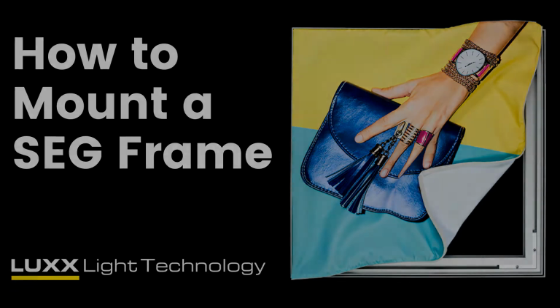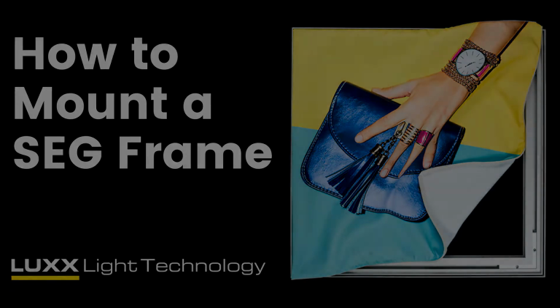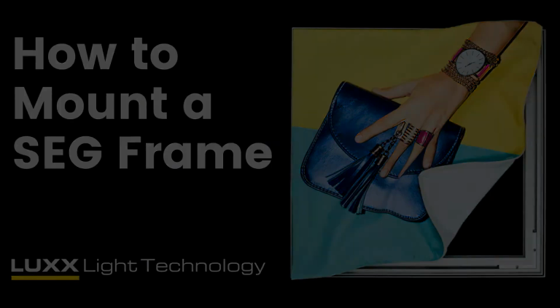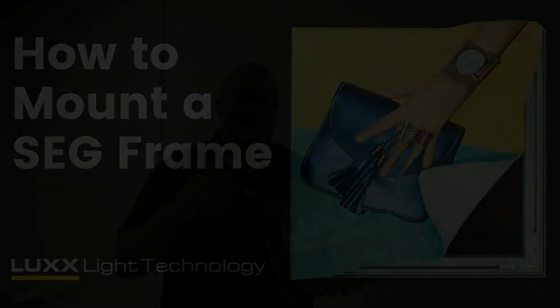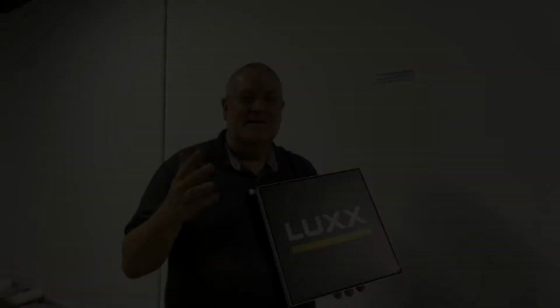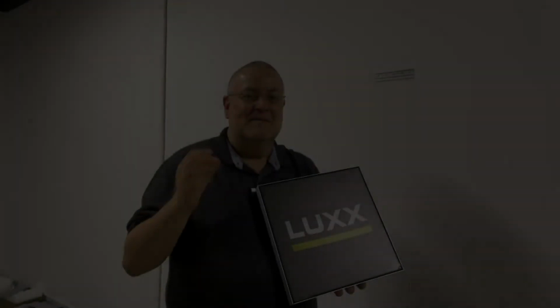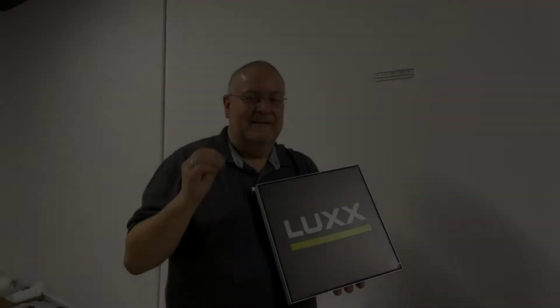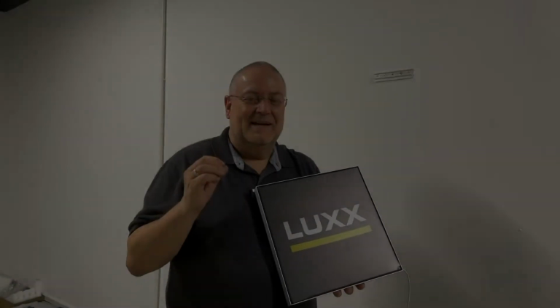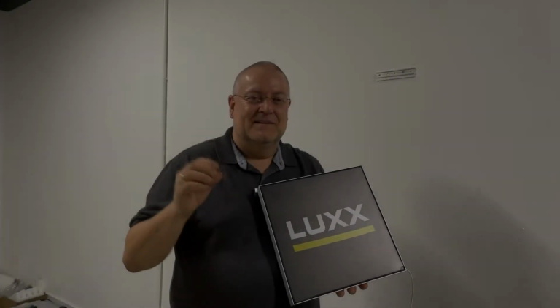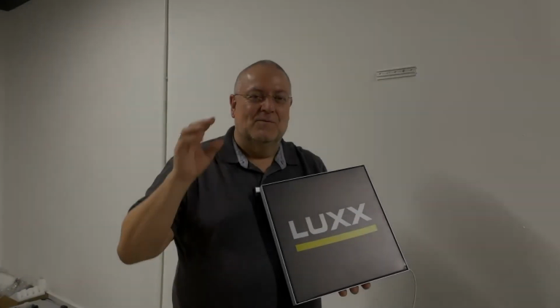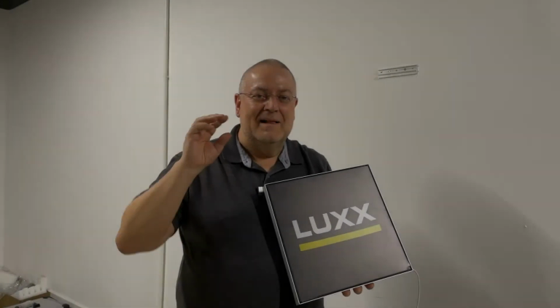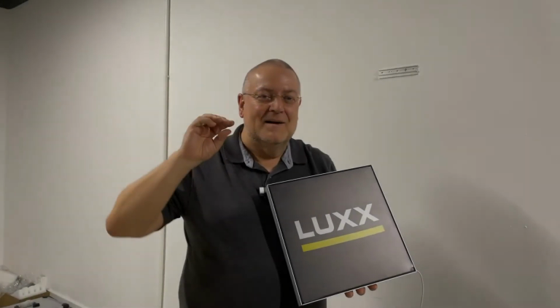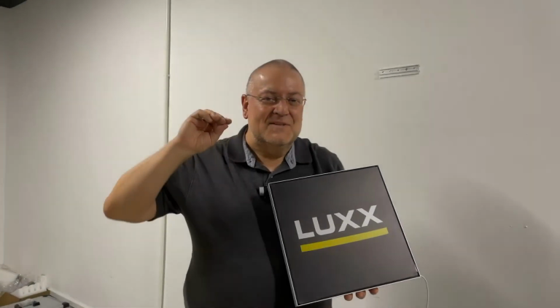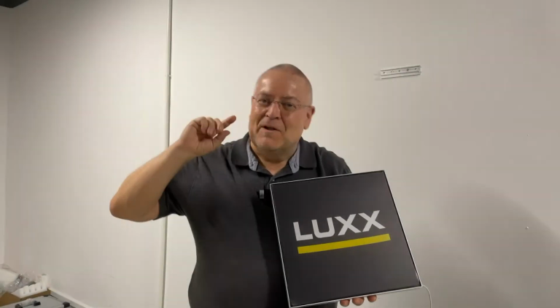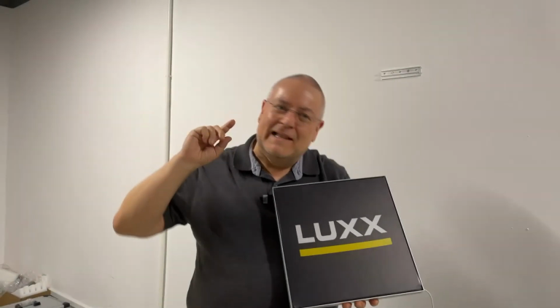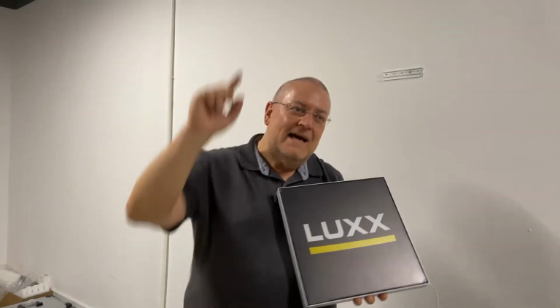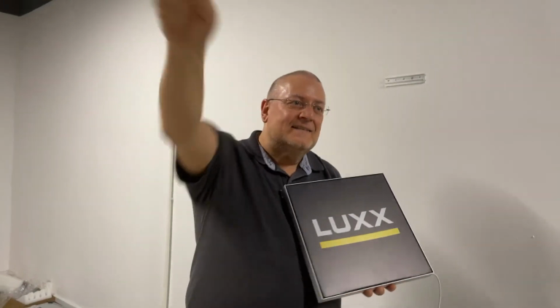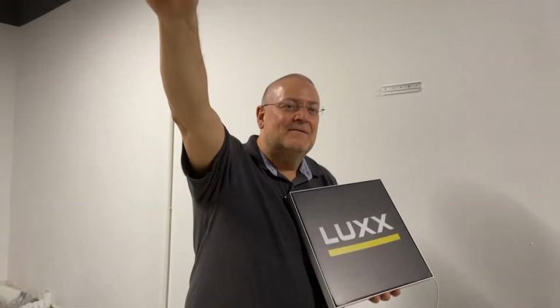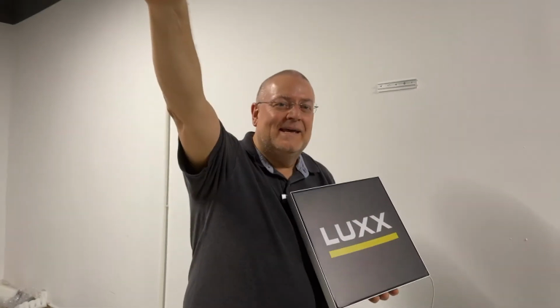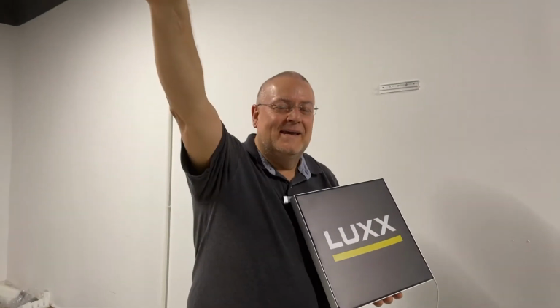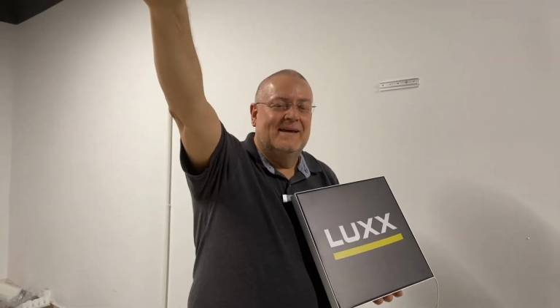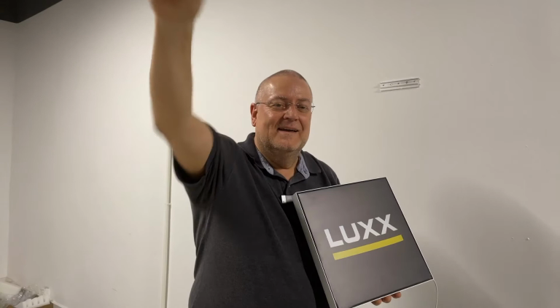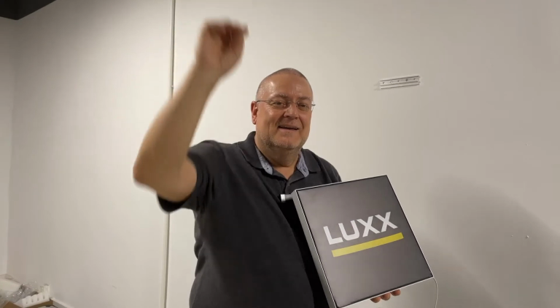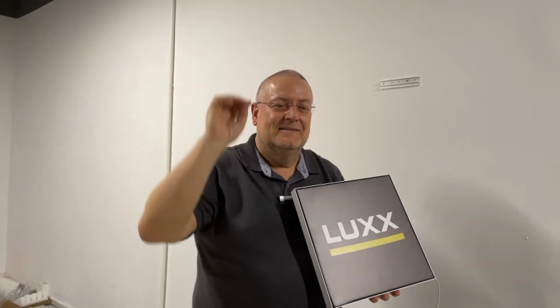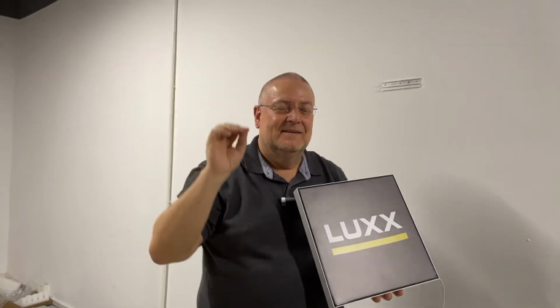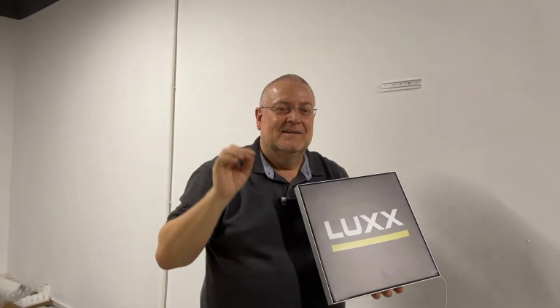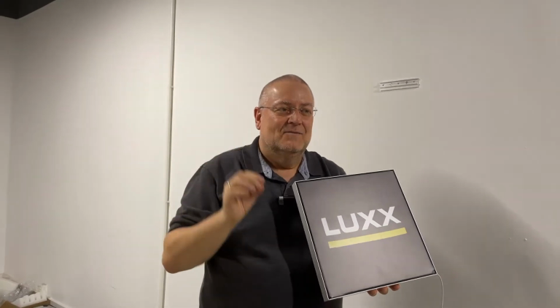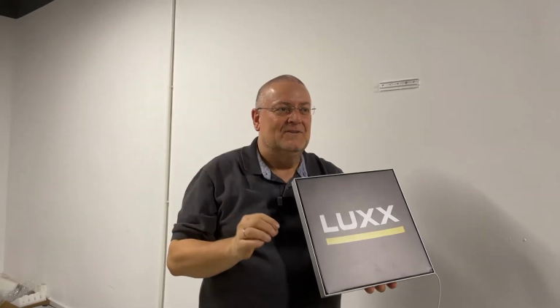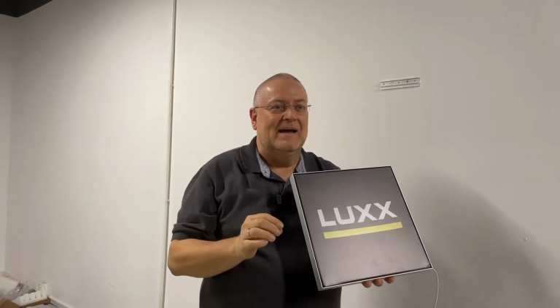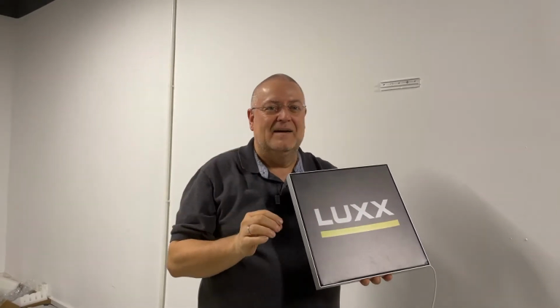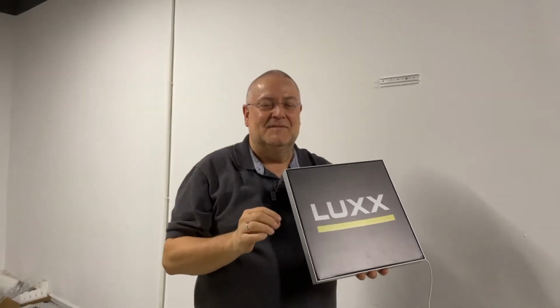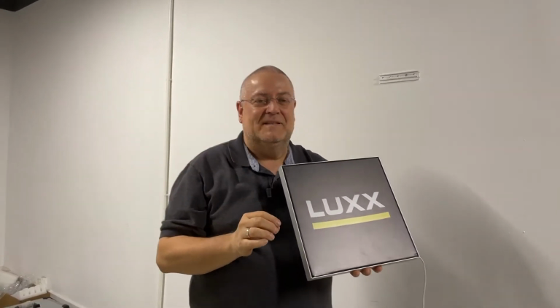Hello everybody and welcome to LUXTV! What do I have today?